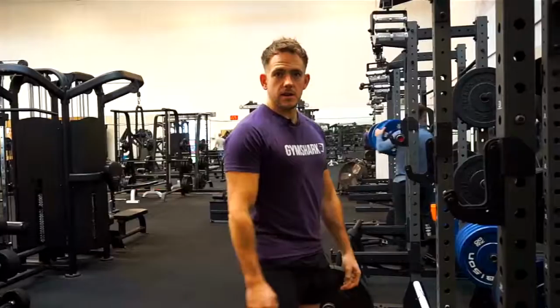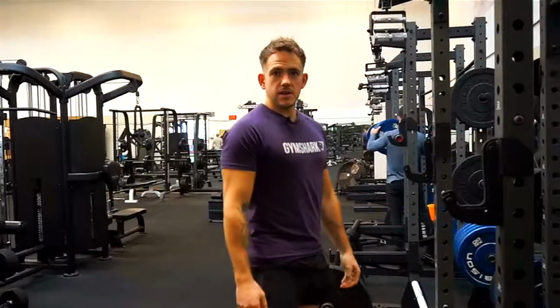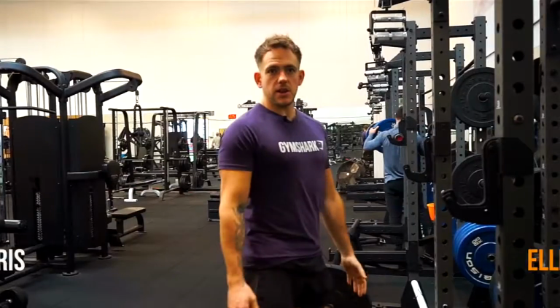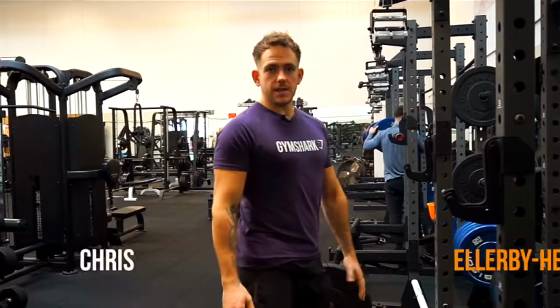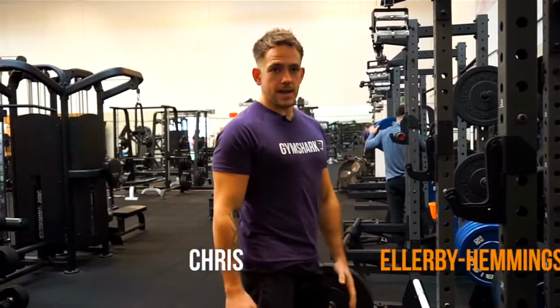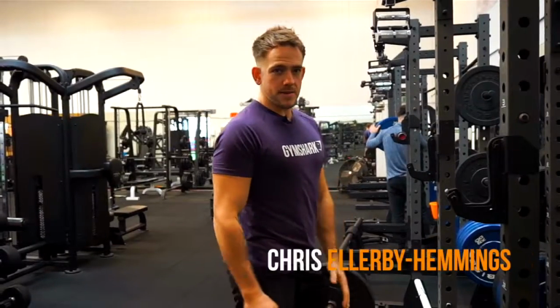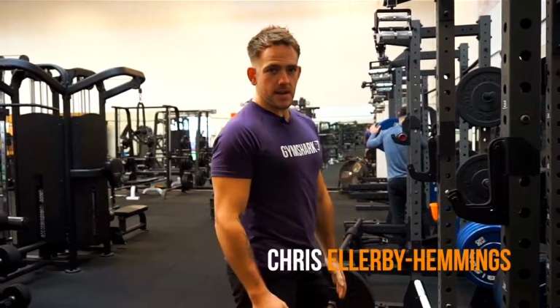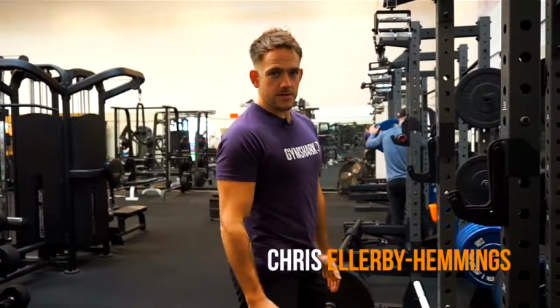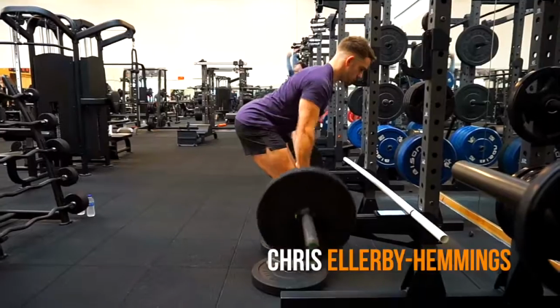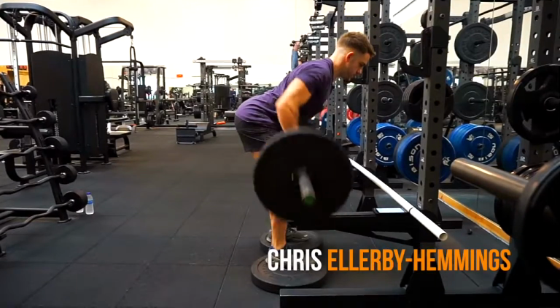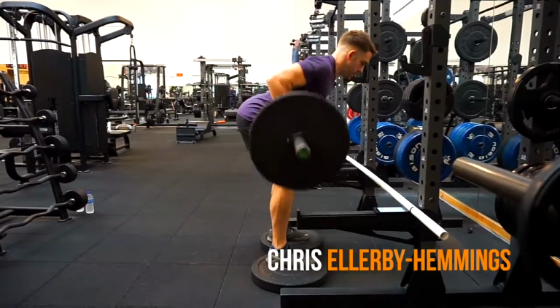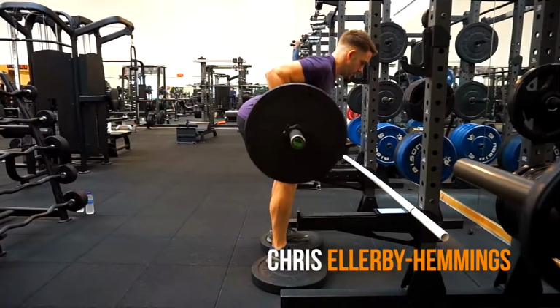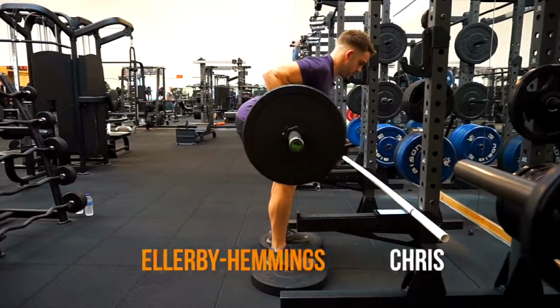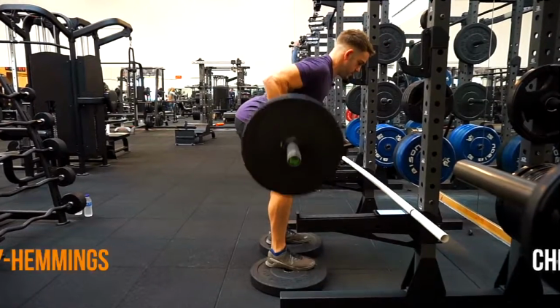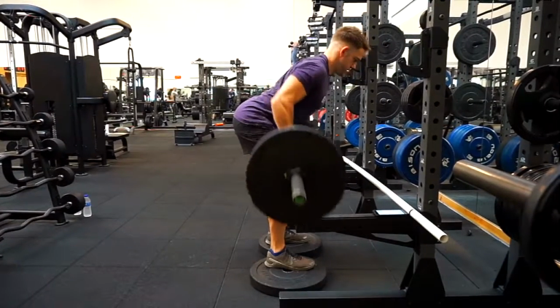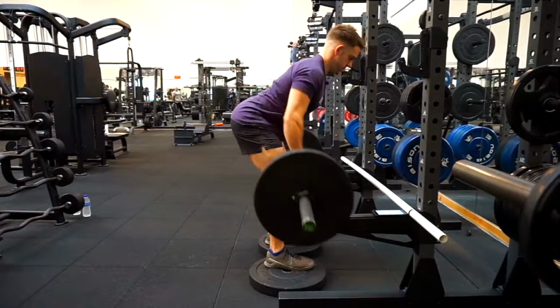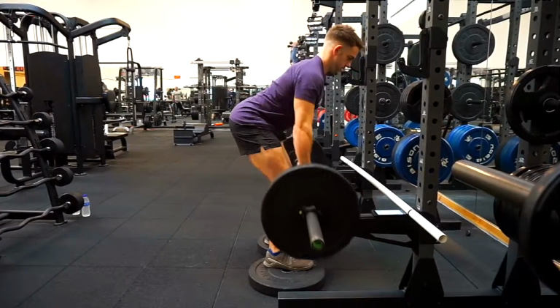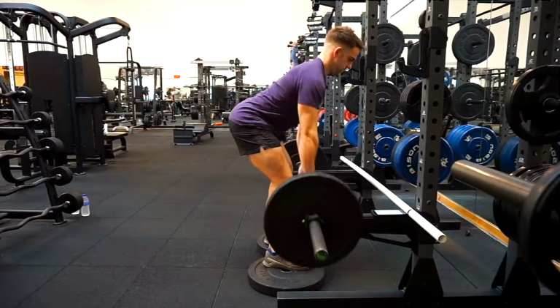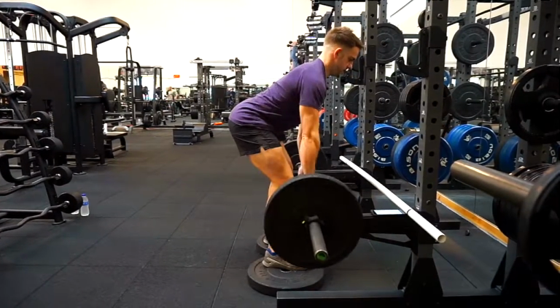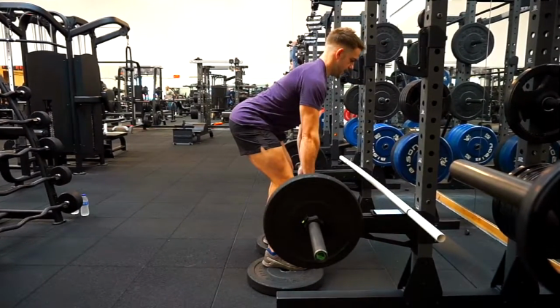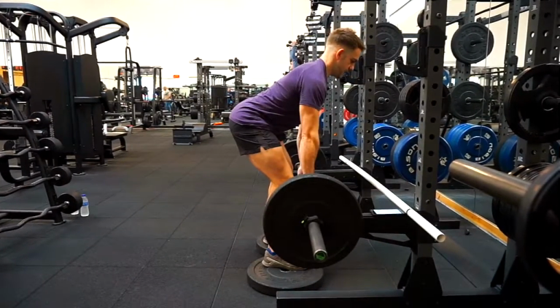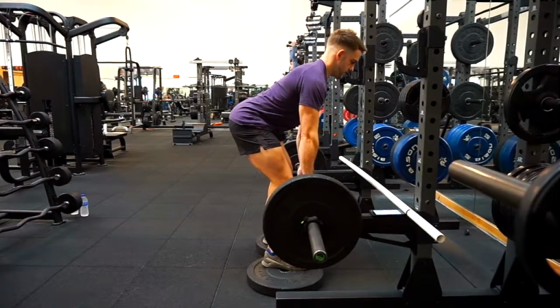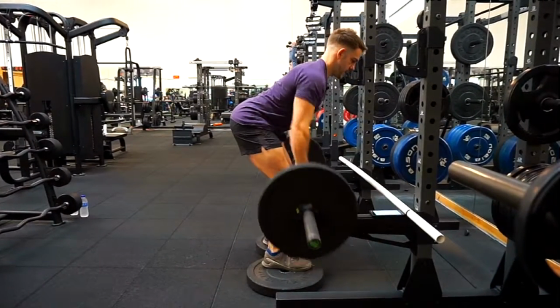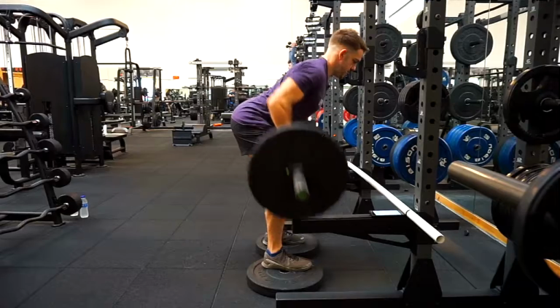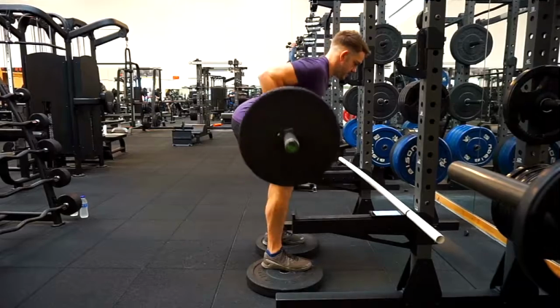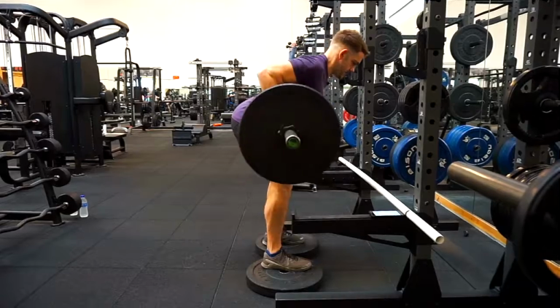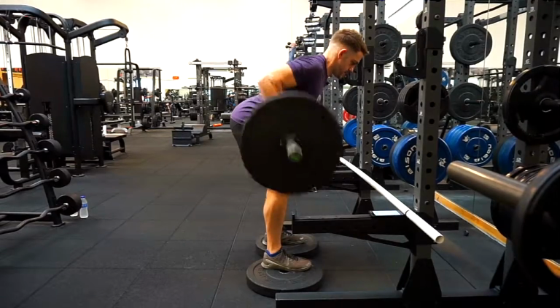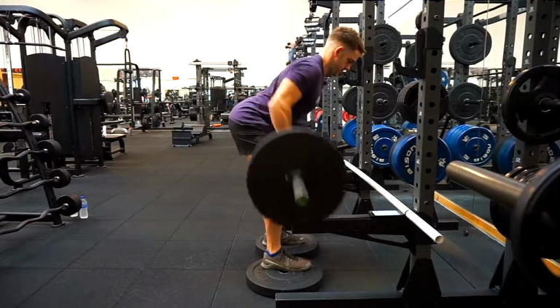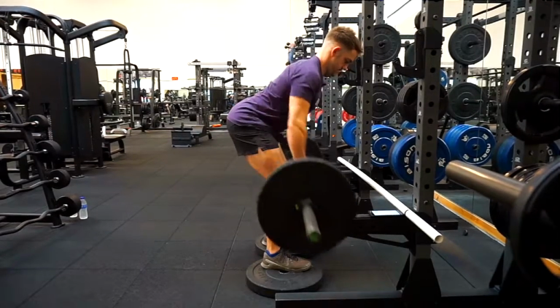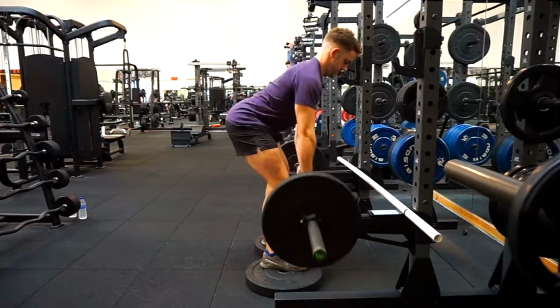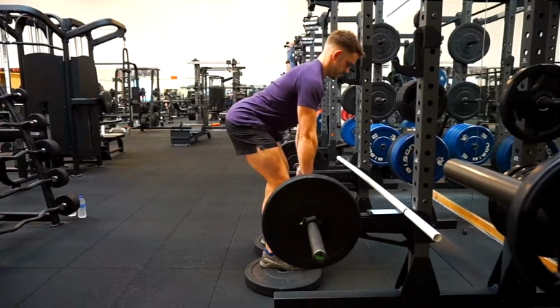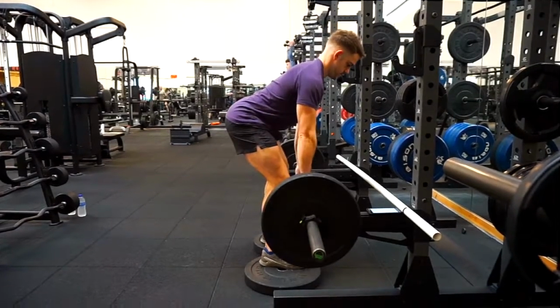So guys, today I'm going to be taking you through the bent over row. There's lots of variations of this exercise, but today we're going to be doing it in a supported position.